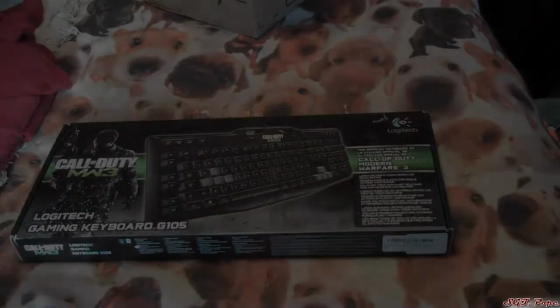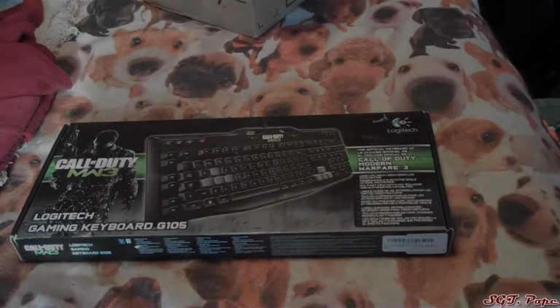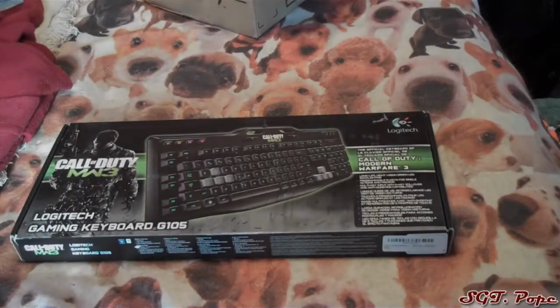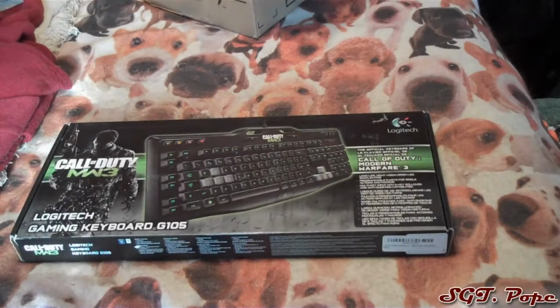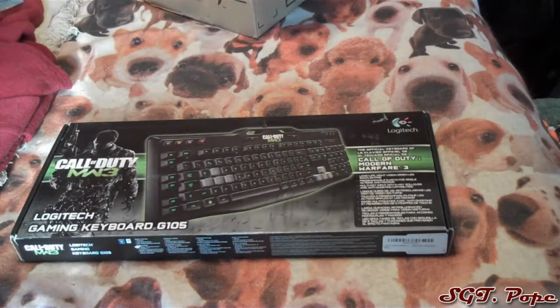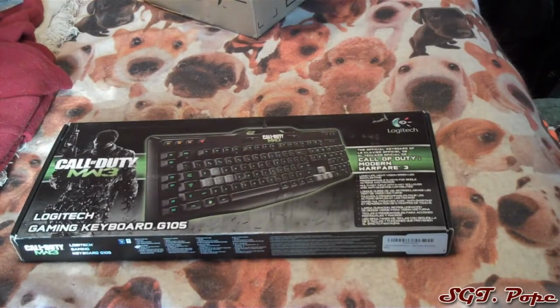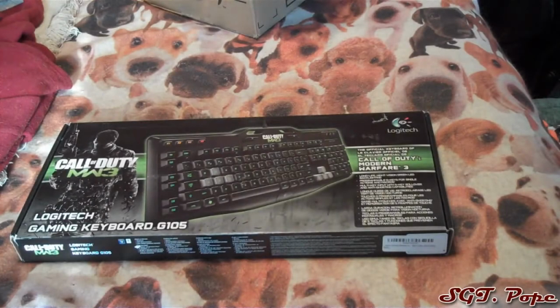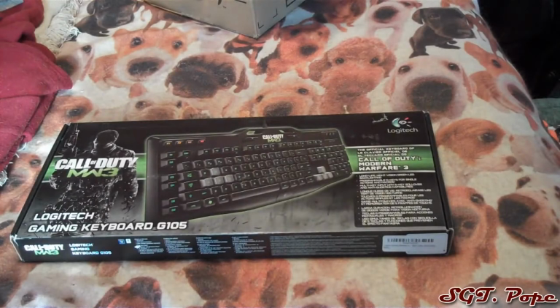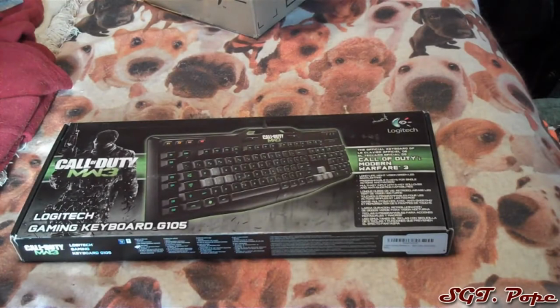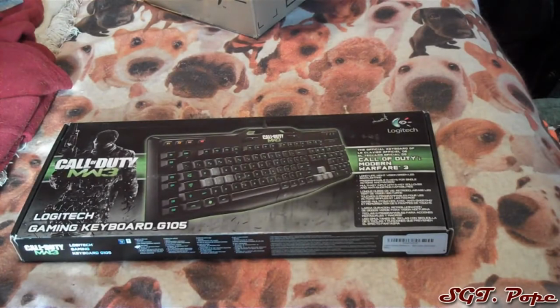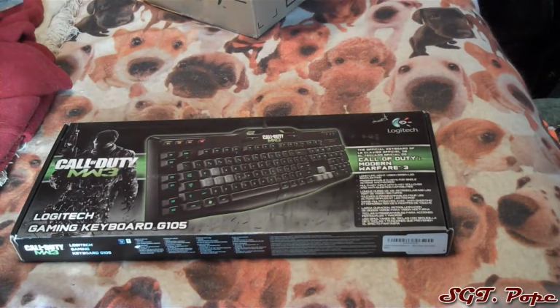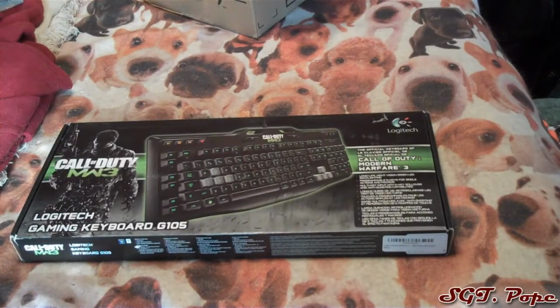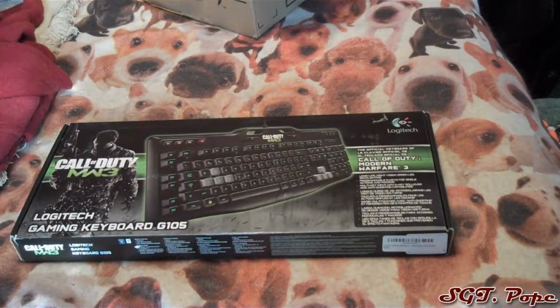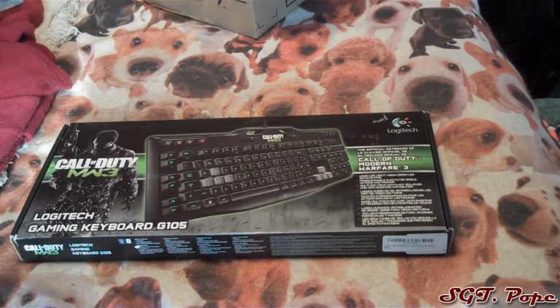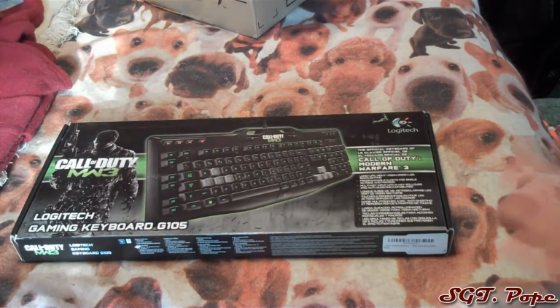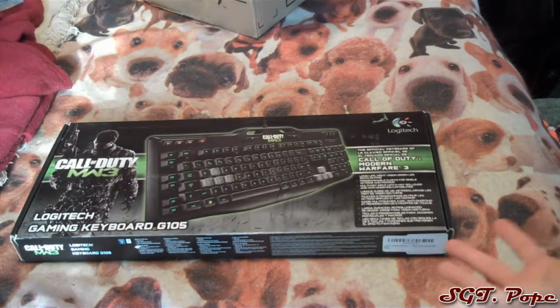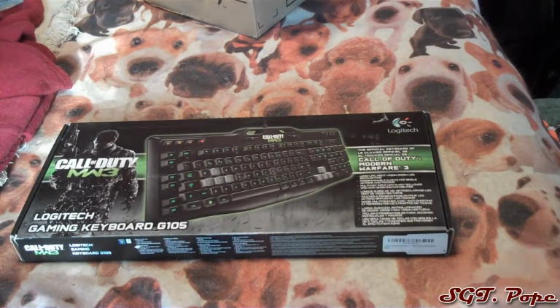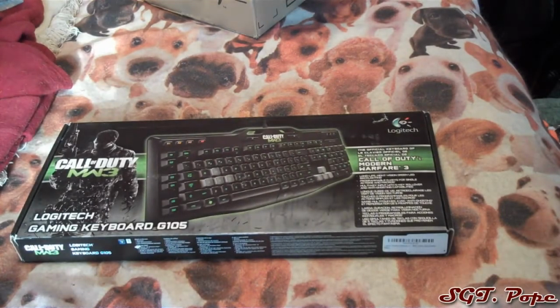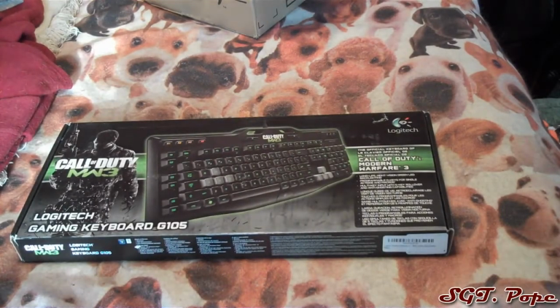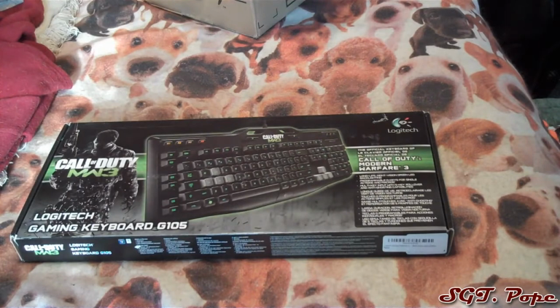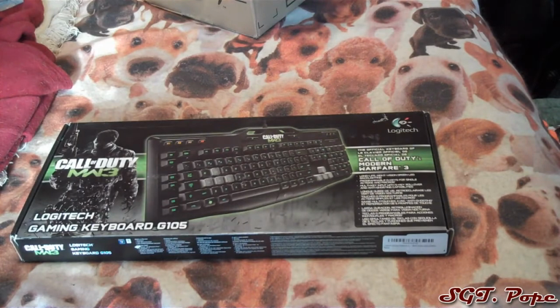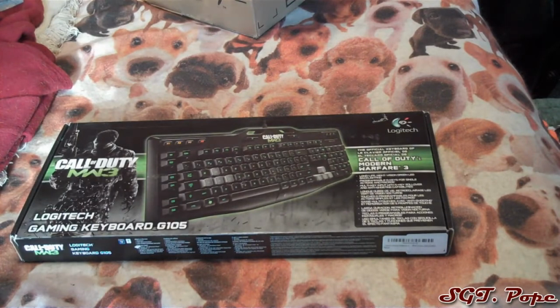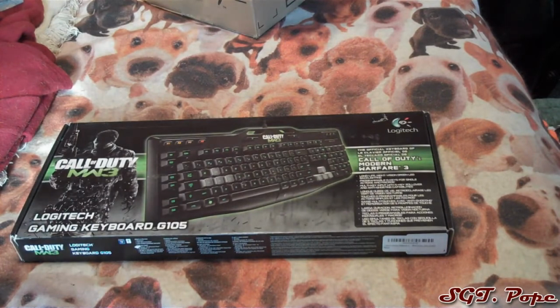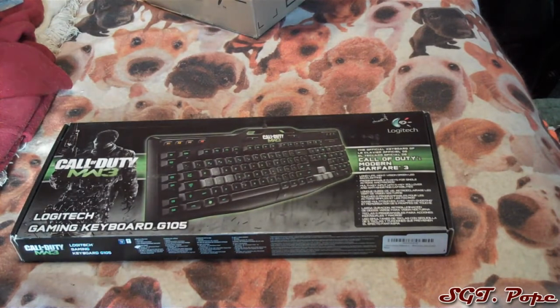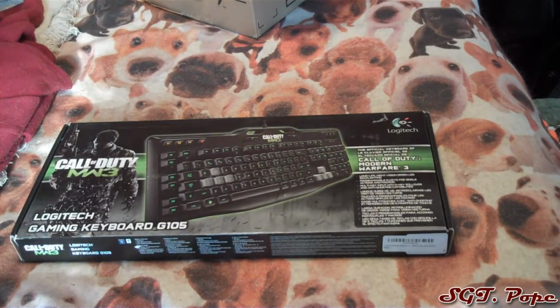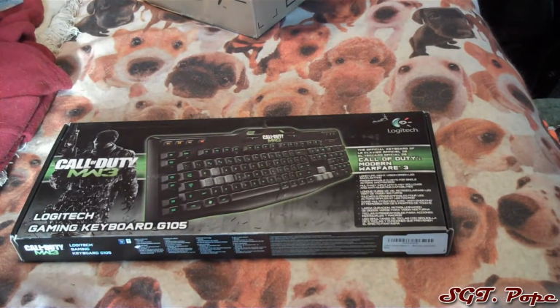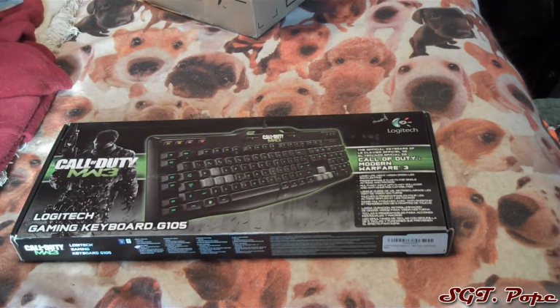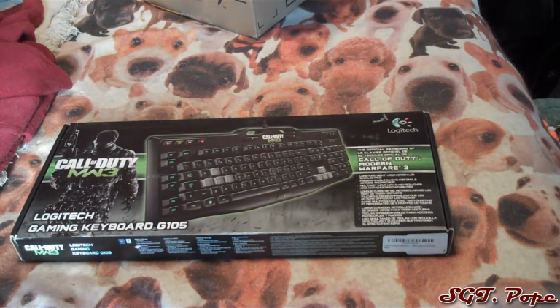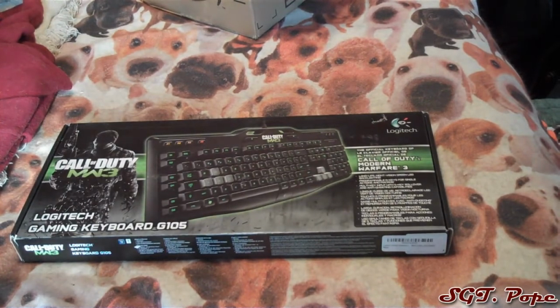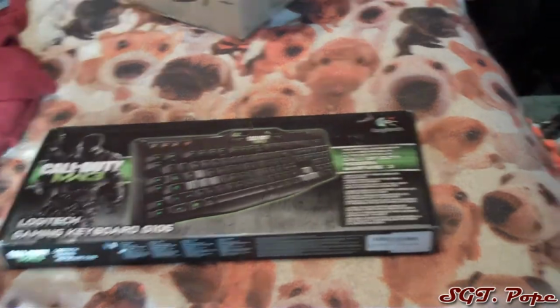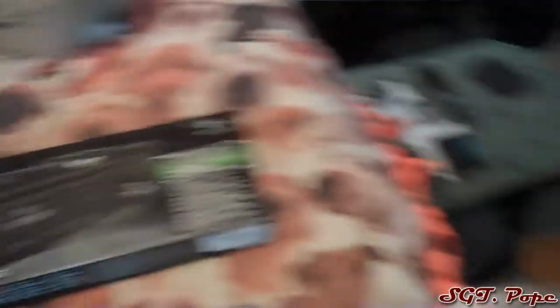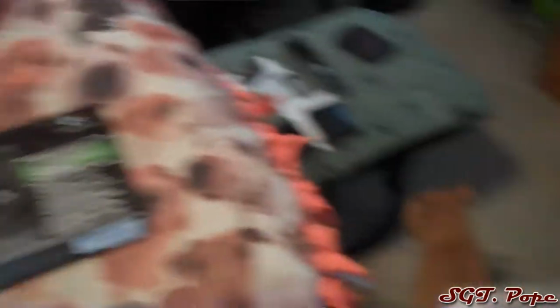Hey everybody, Sergeant Pope here, and today, as you can see, I have another unboxing video. Sweet, I know, right?